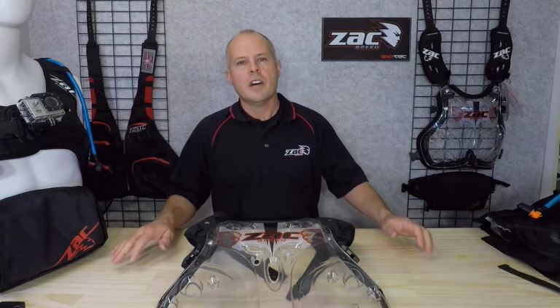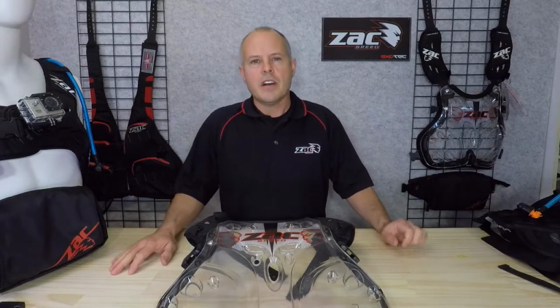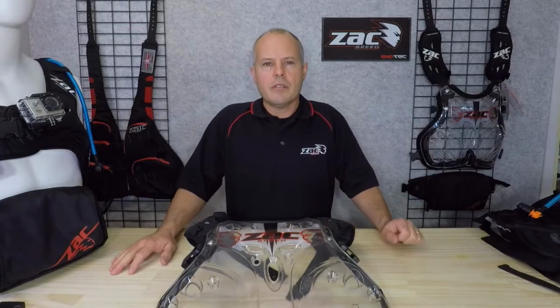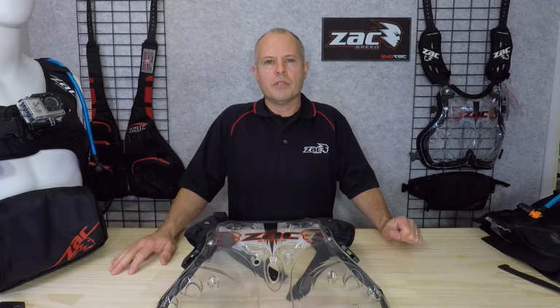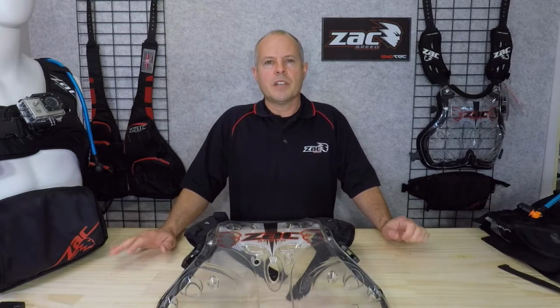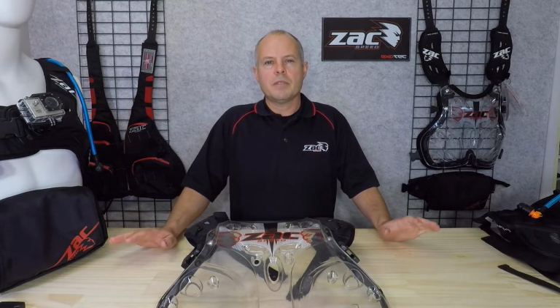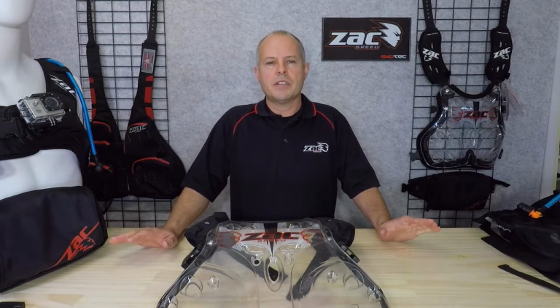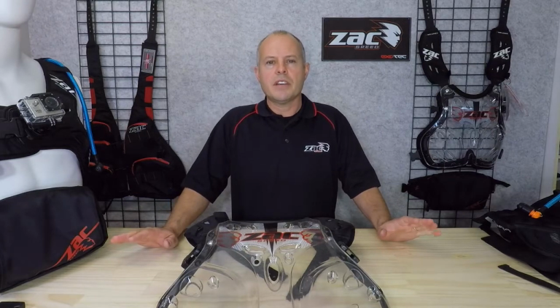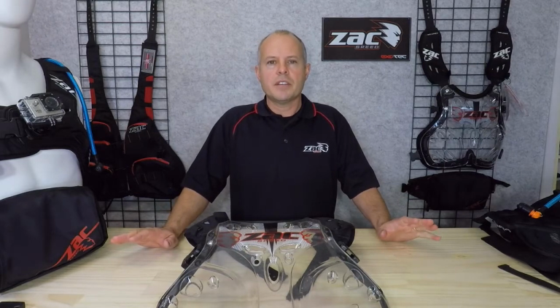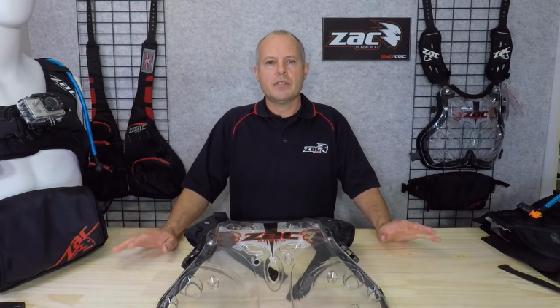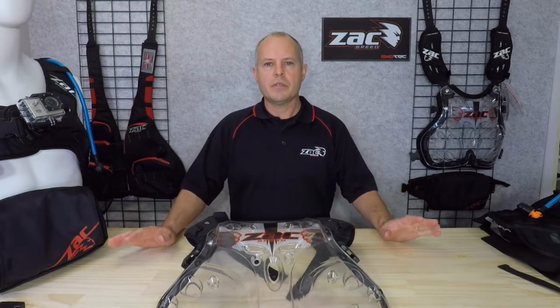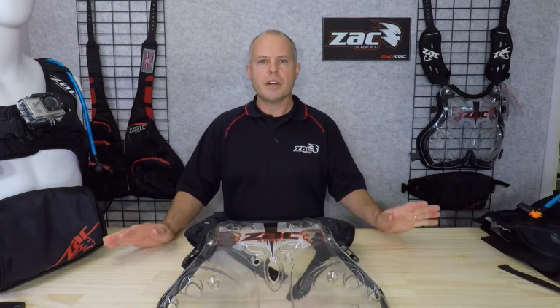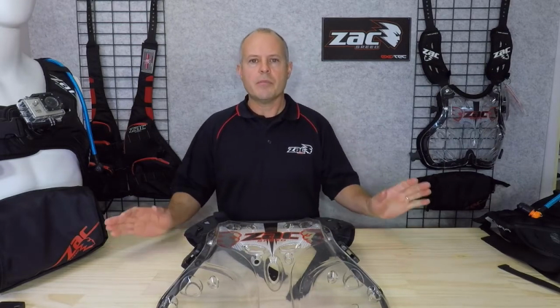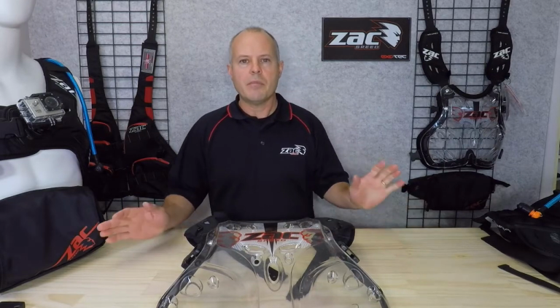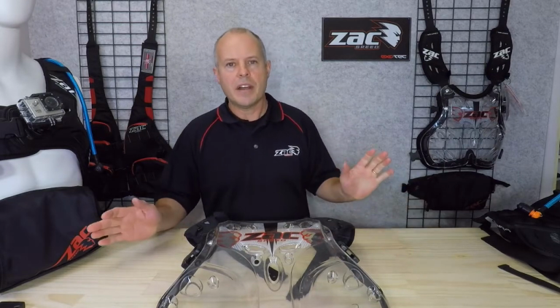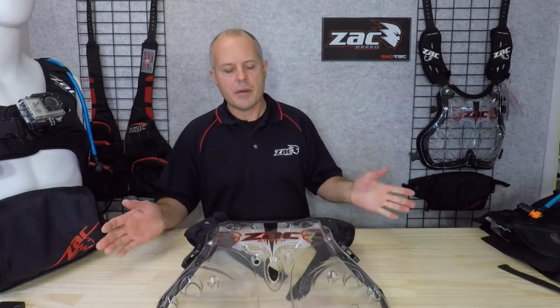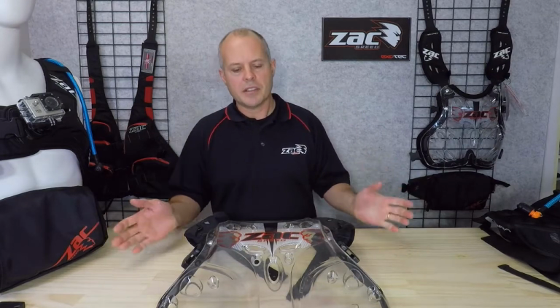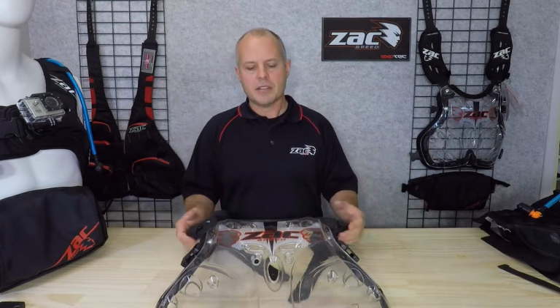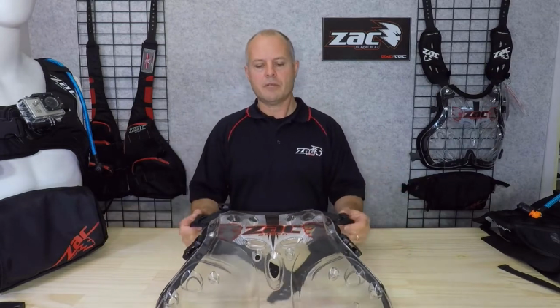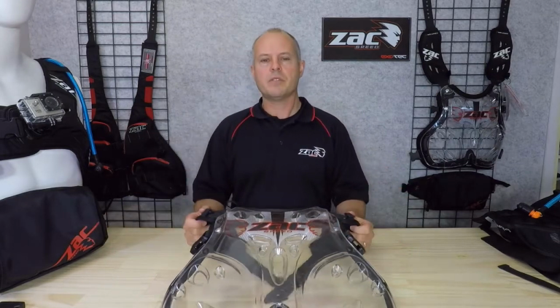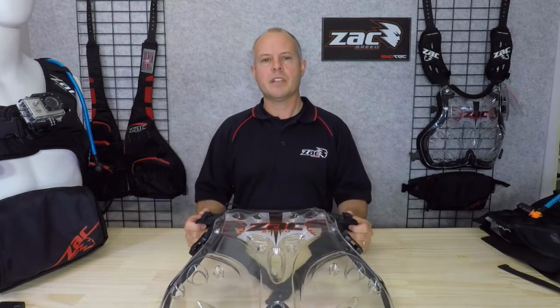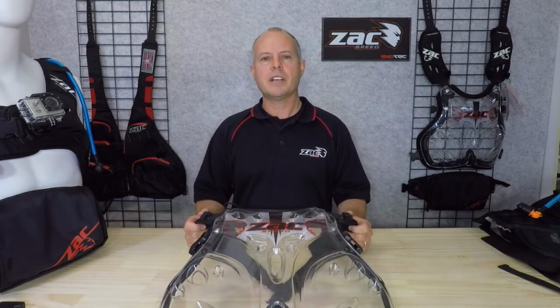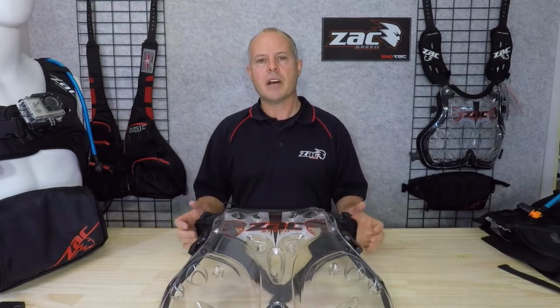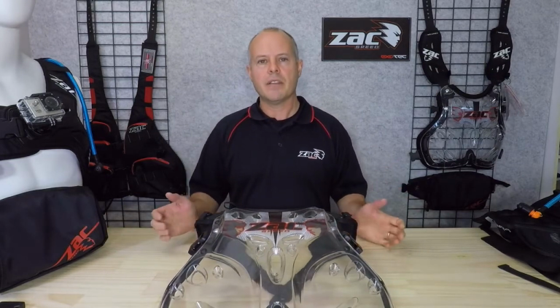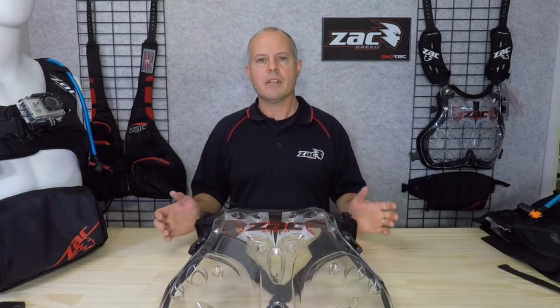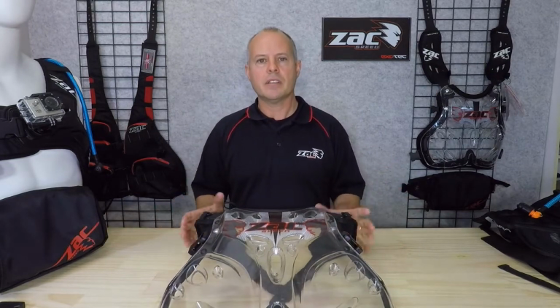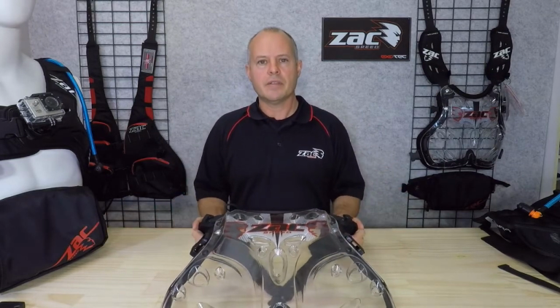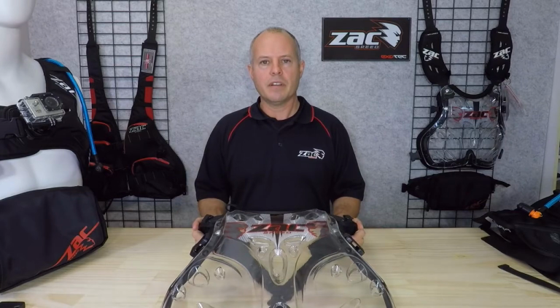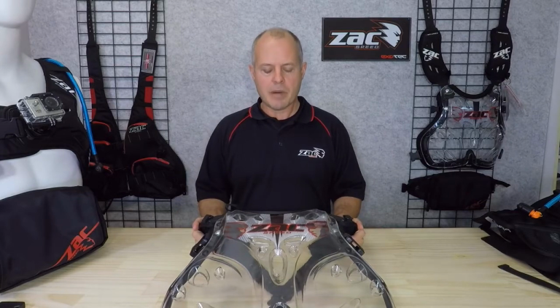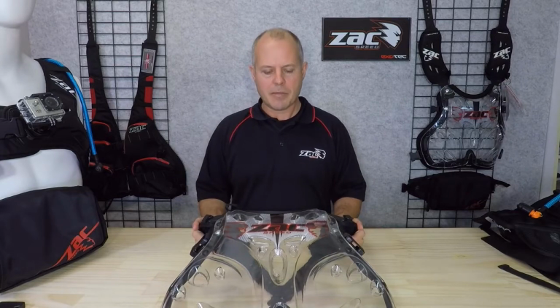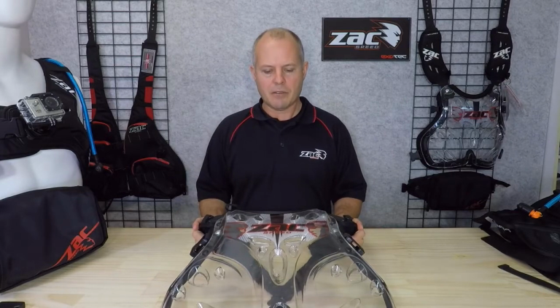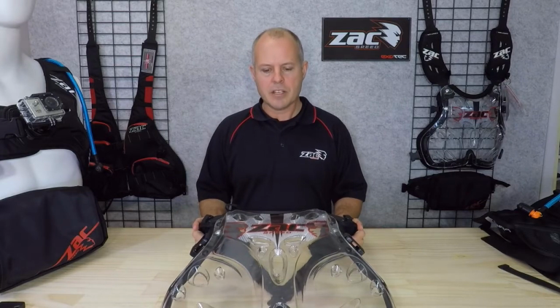Hi there, I'm Sean from Zucksbeard Australia. Thank you for joining me to find out more about our Exotec Roost Protector, part of our Configur8 backpack range.